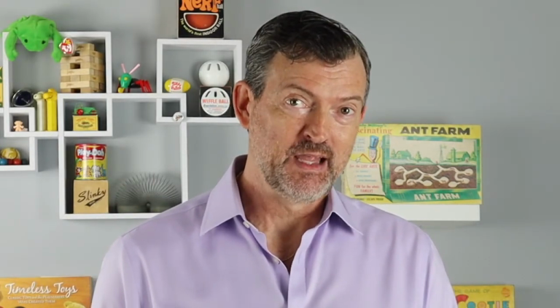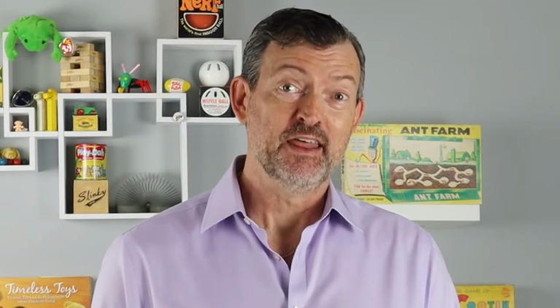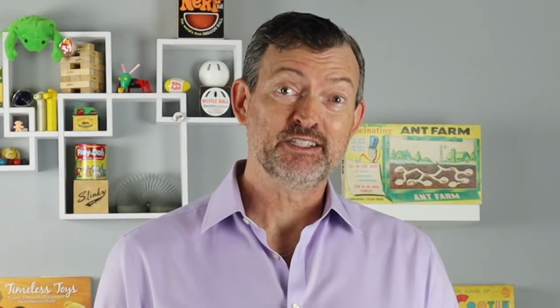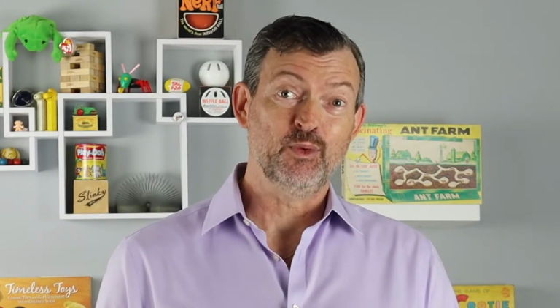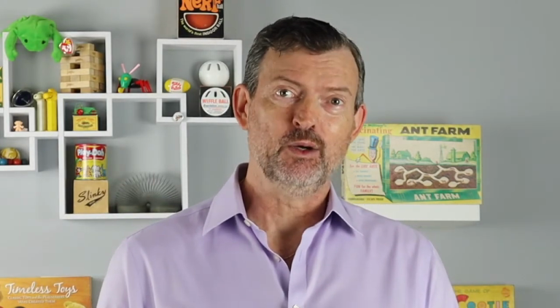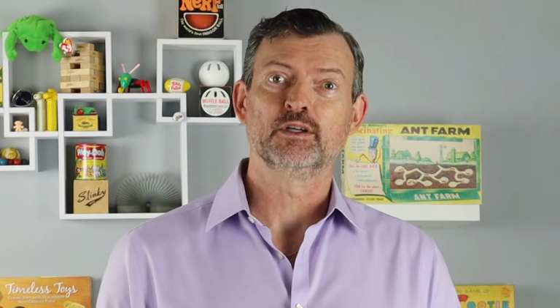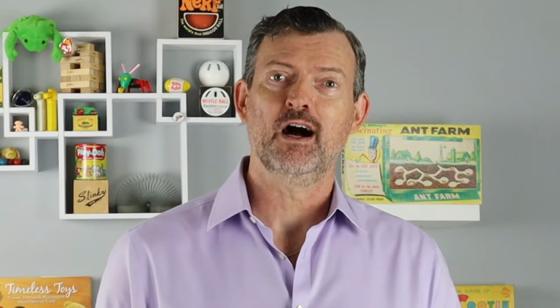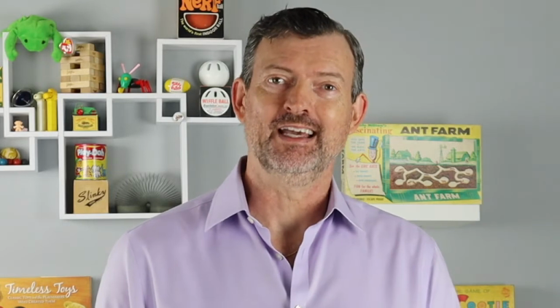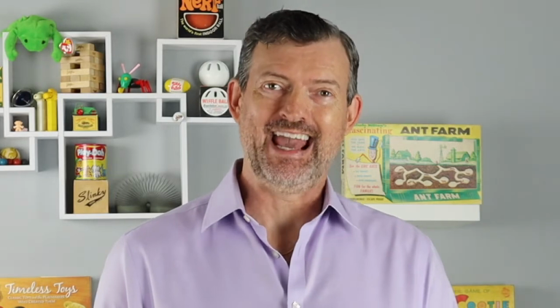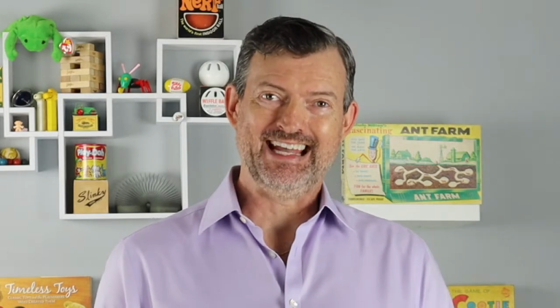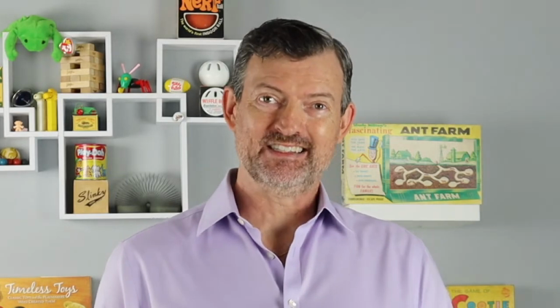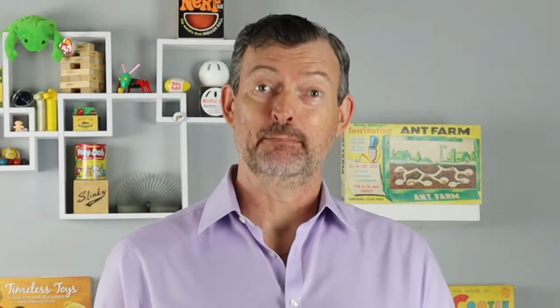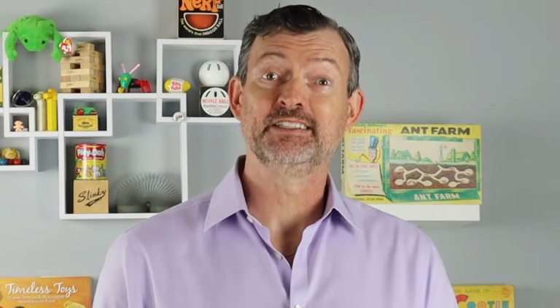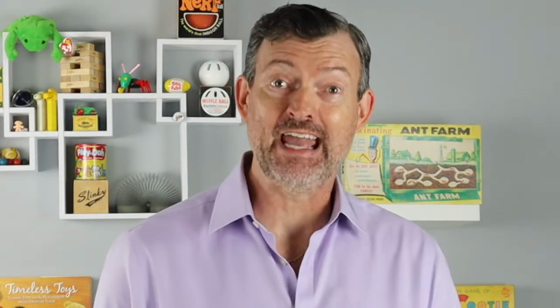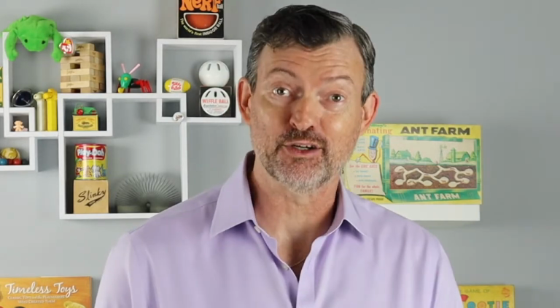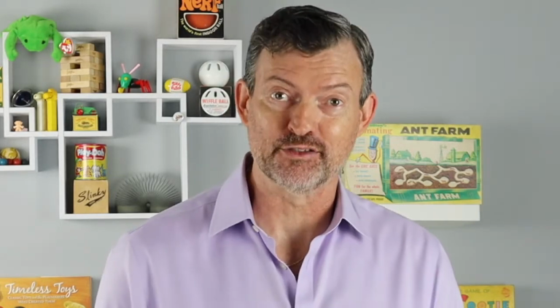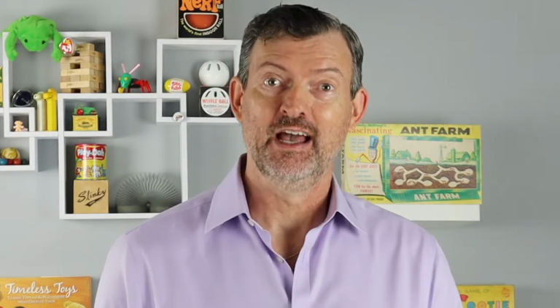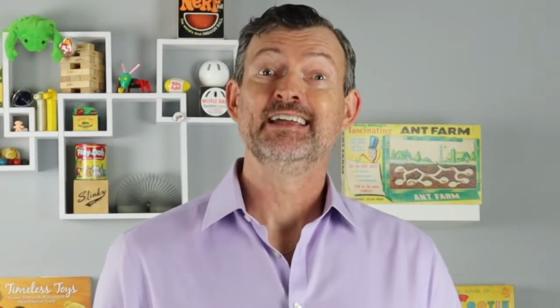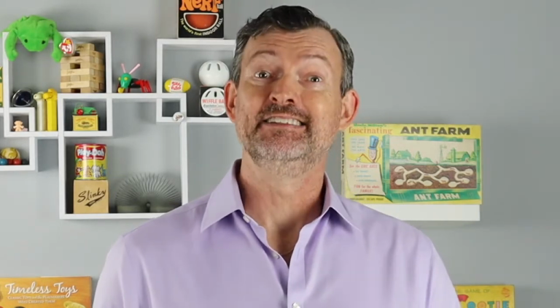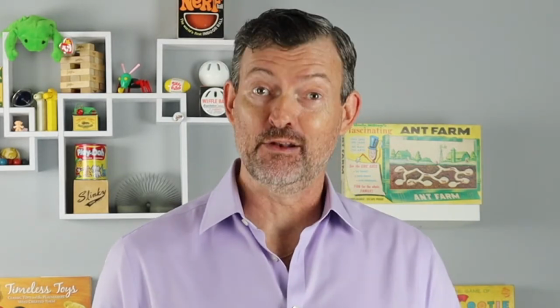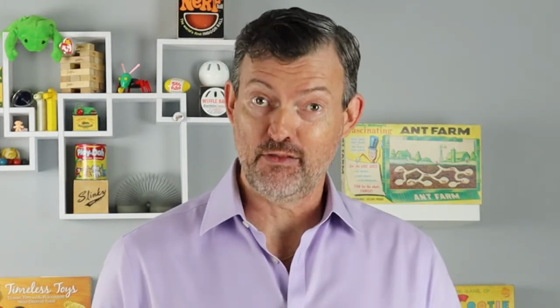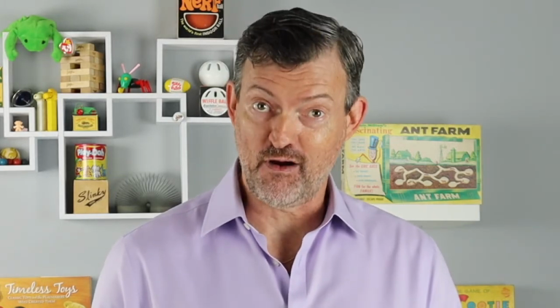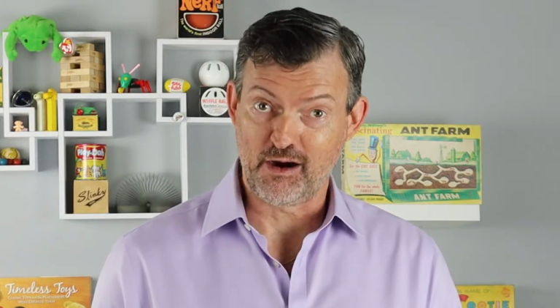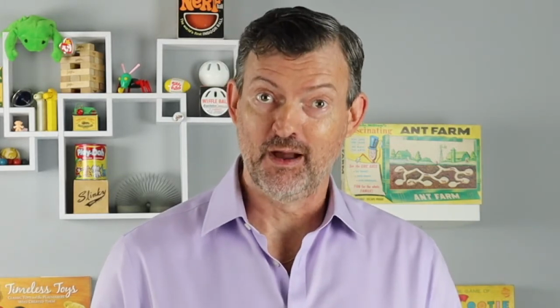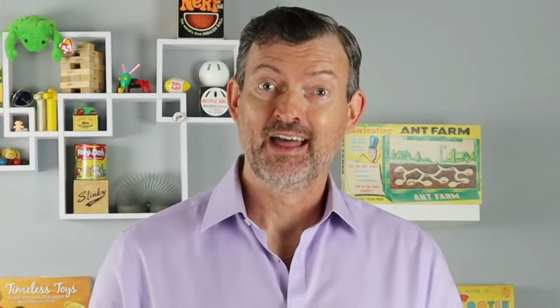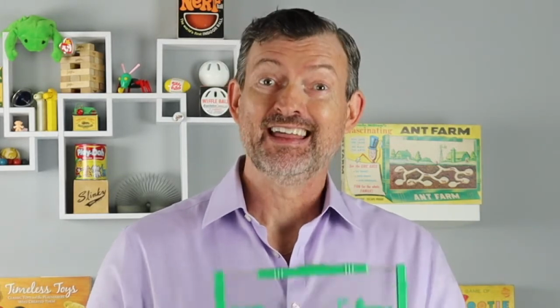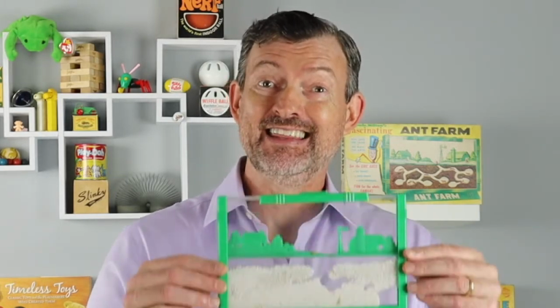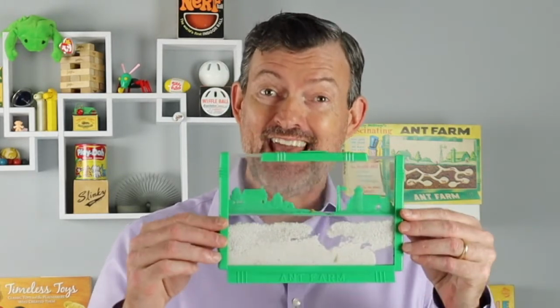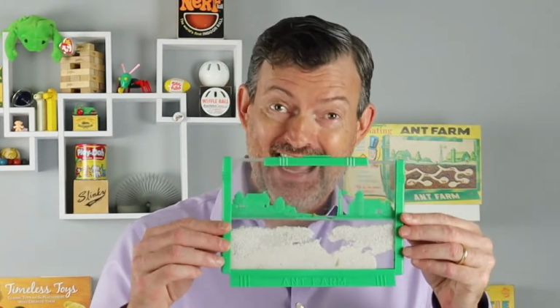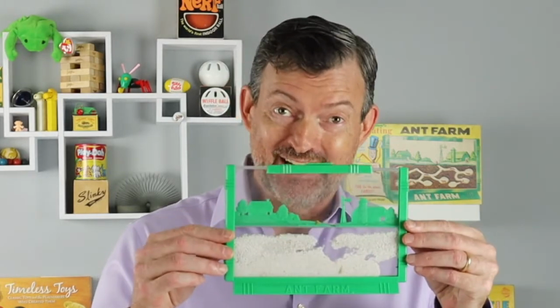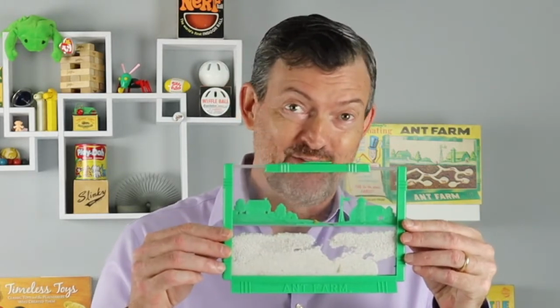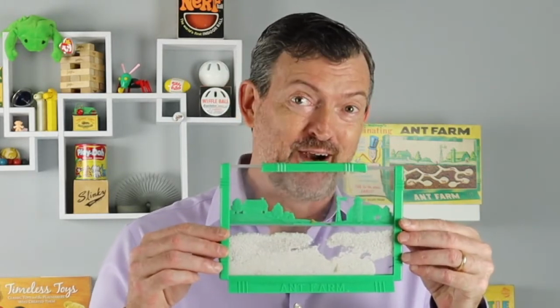This week we're talking ants and potatoes down on the farm — the ant farm.